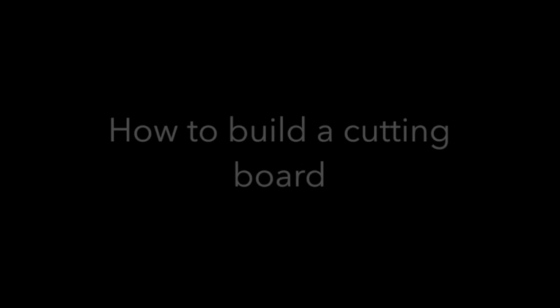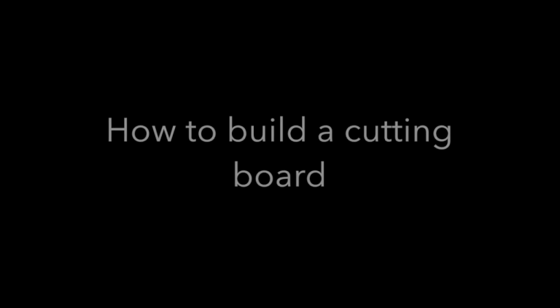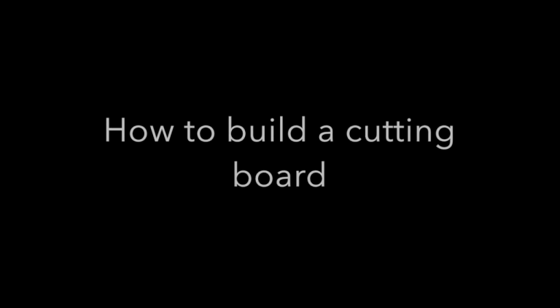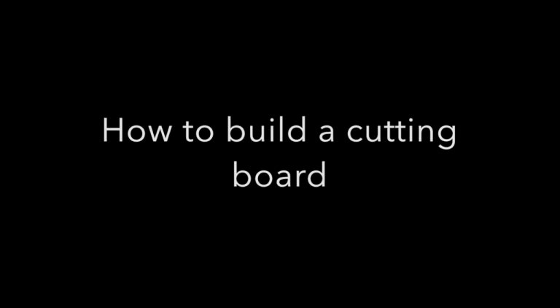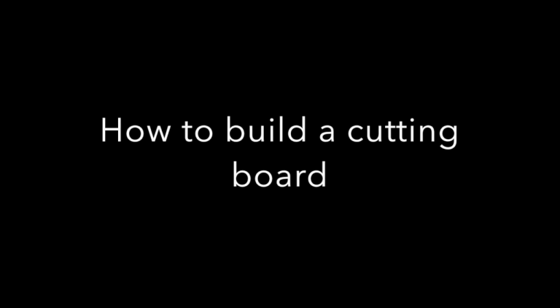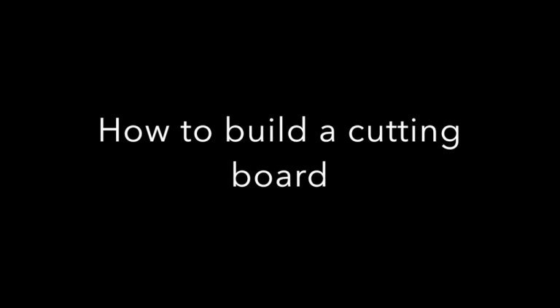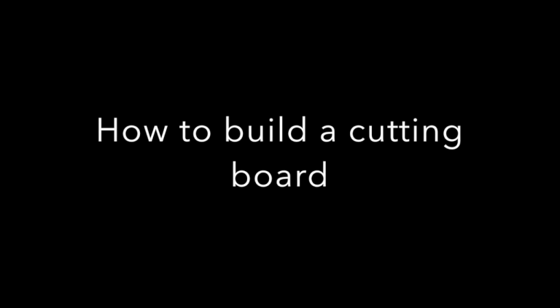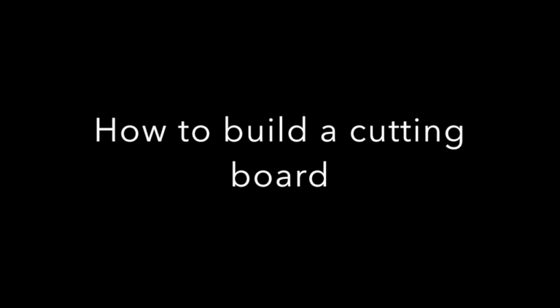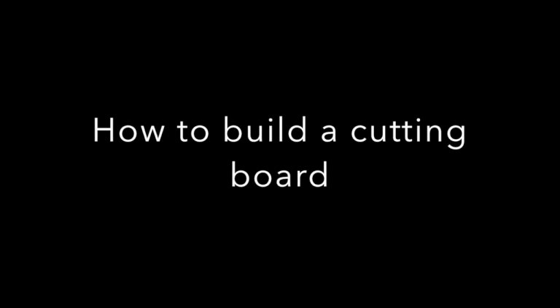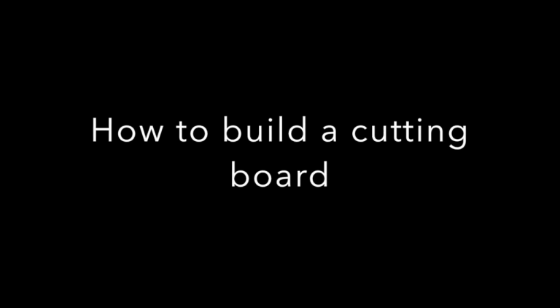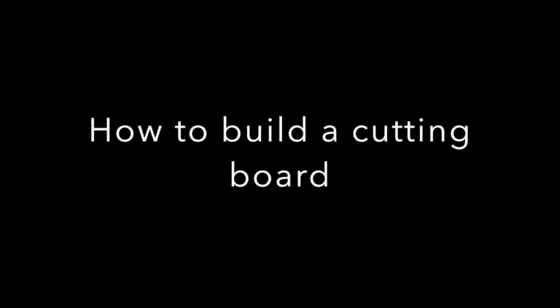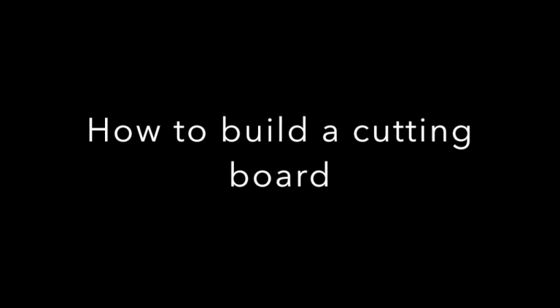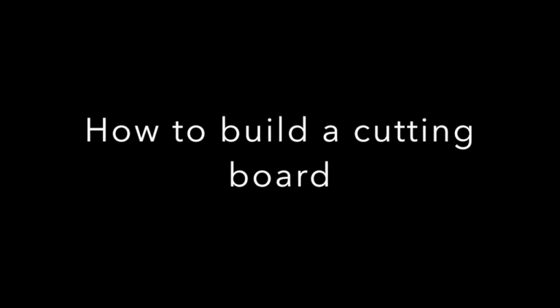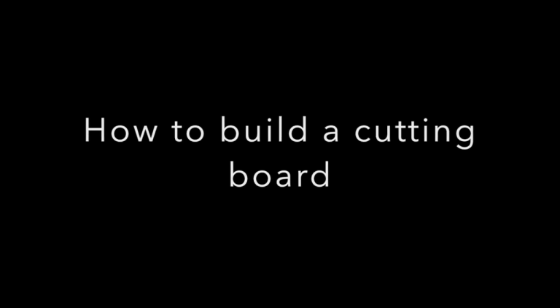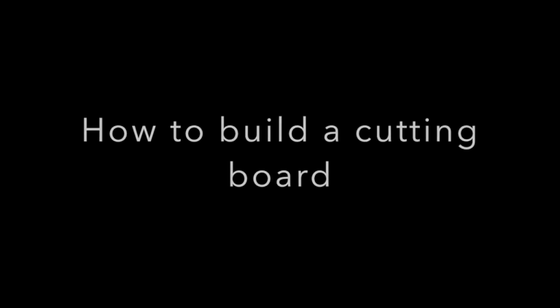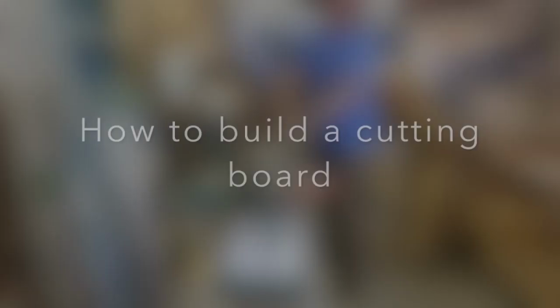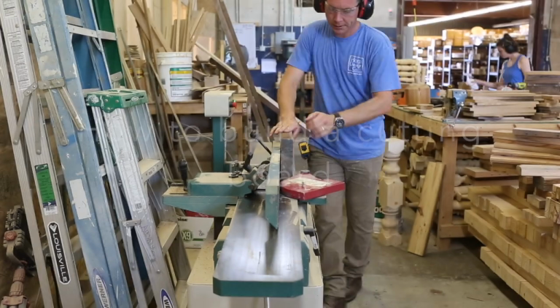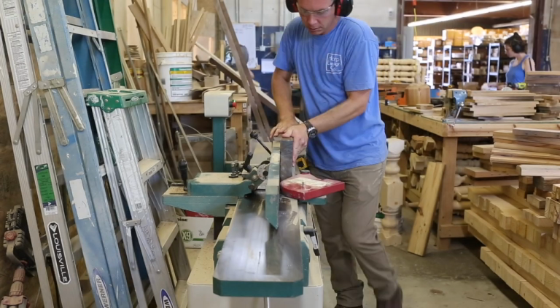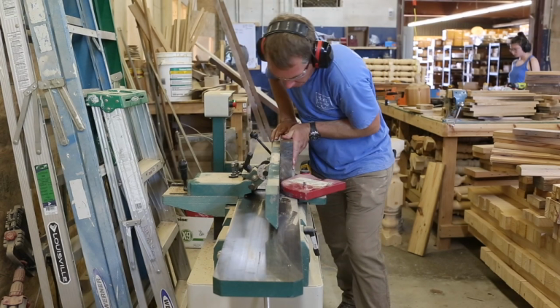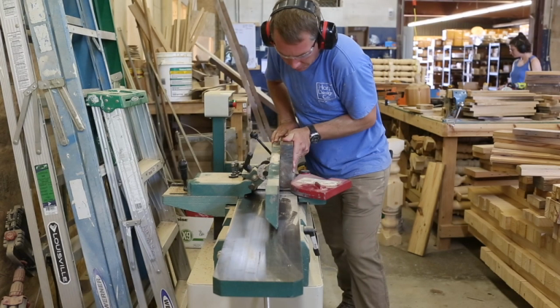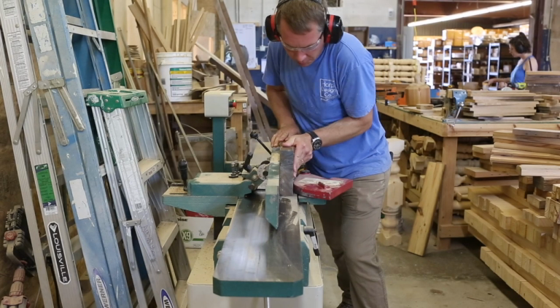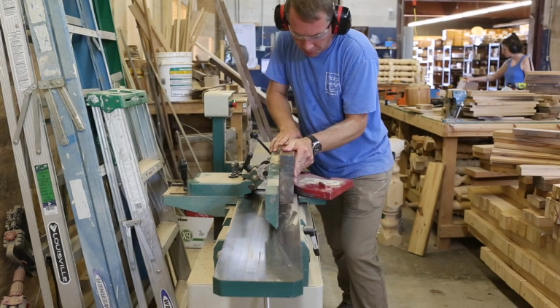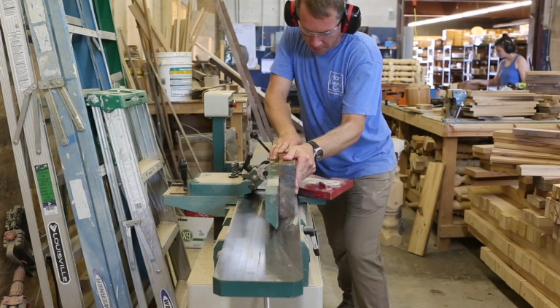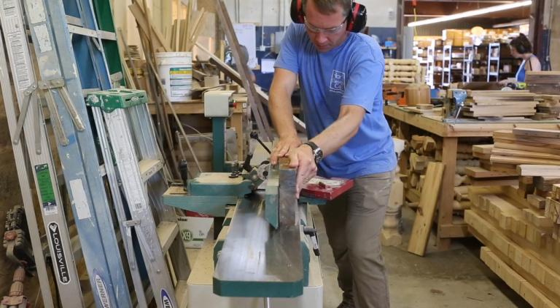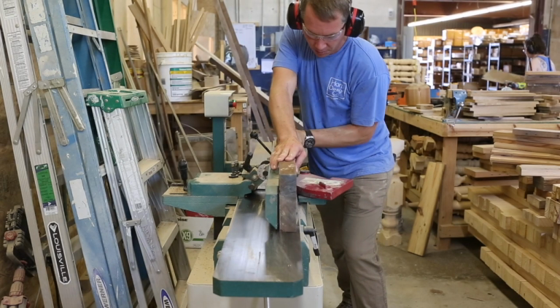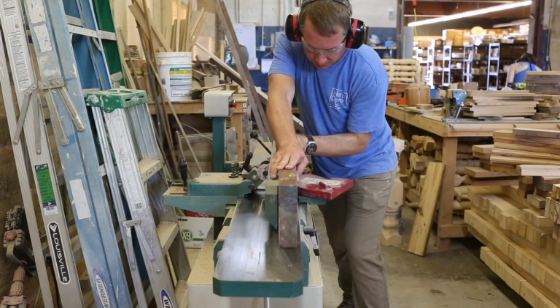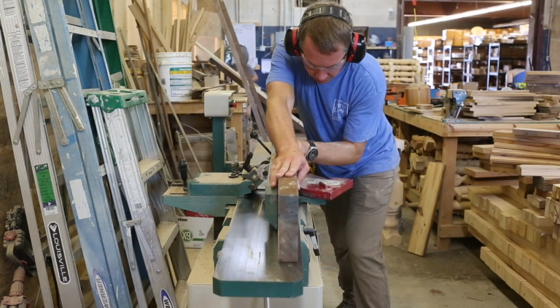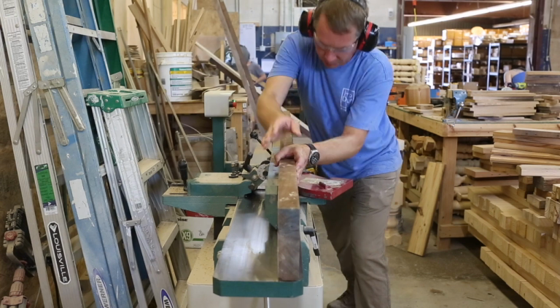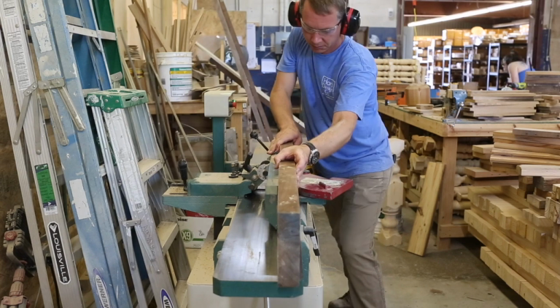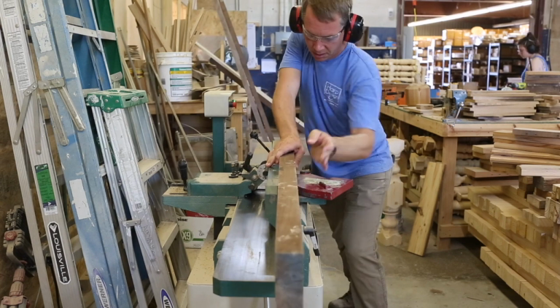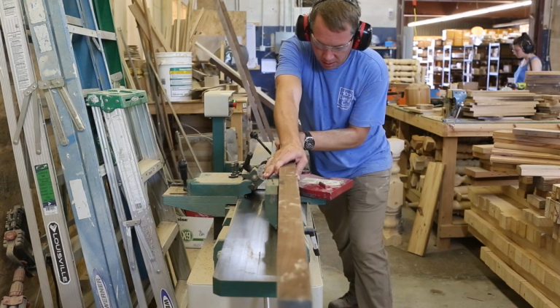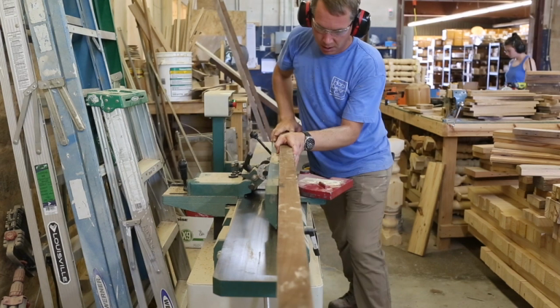Hi, this is Clint and today we're building a cutting board. Alright, so let's jump right in.